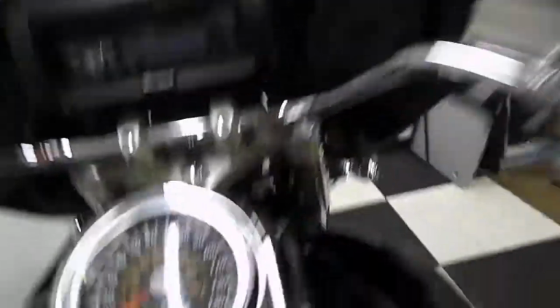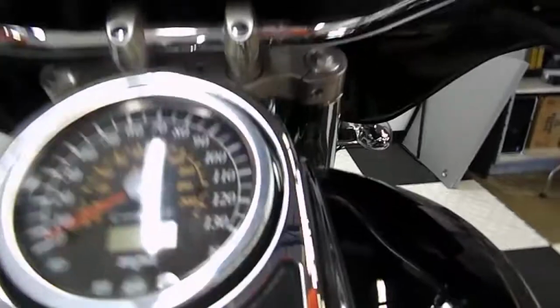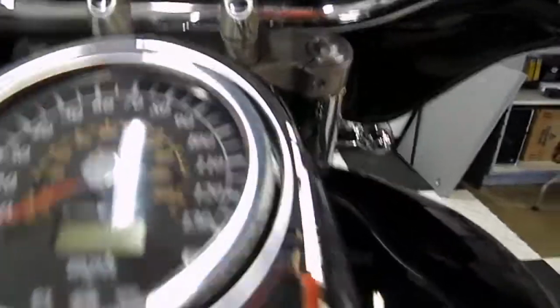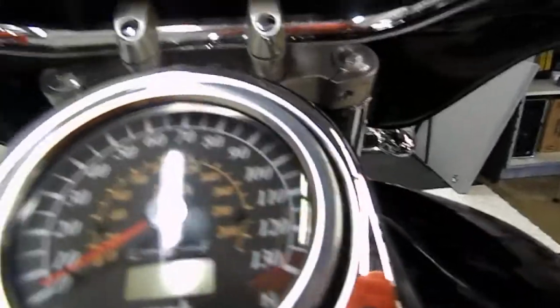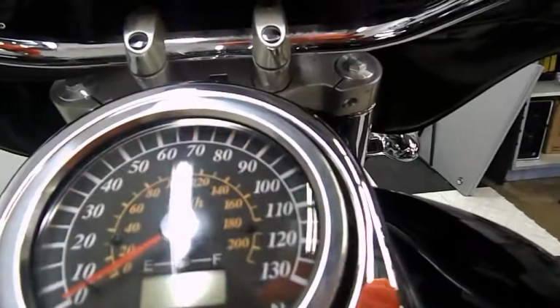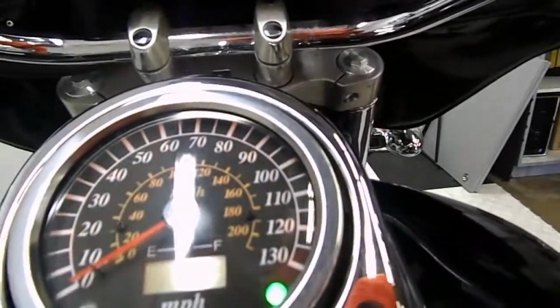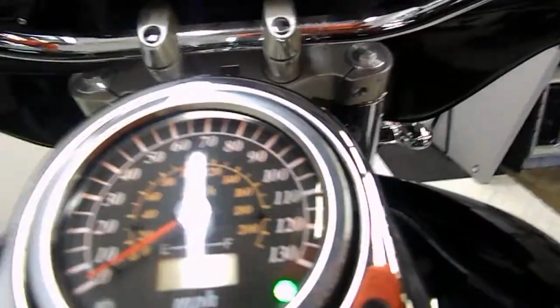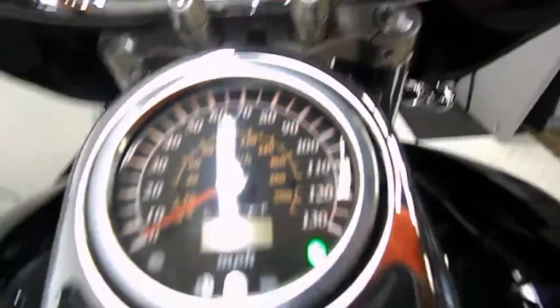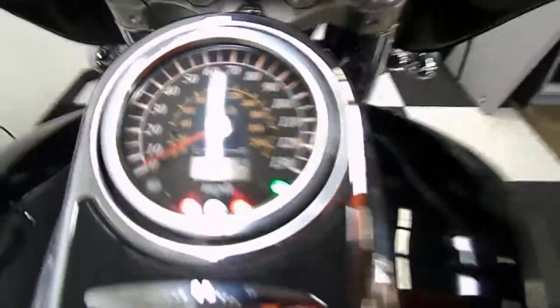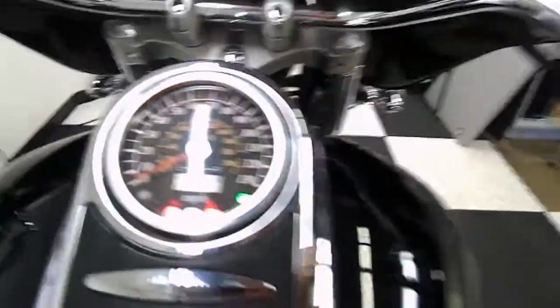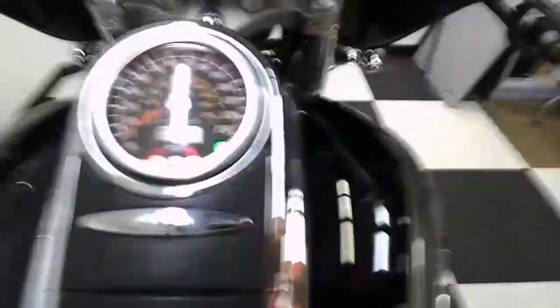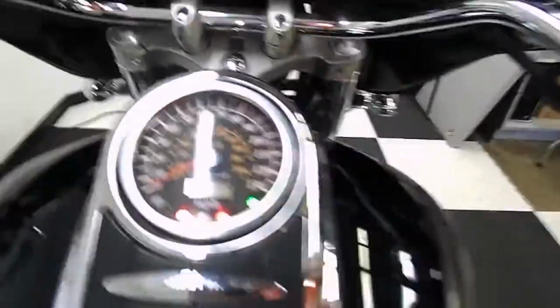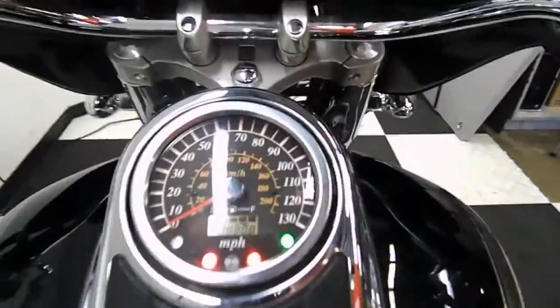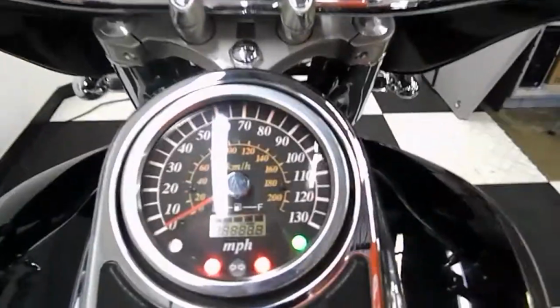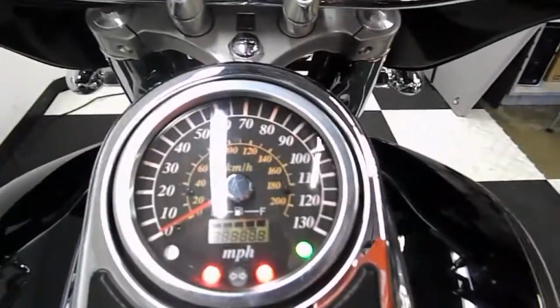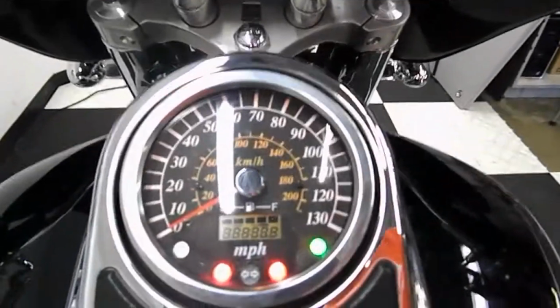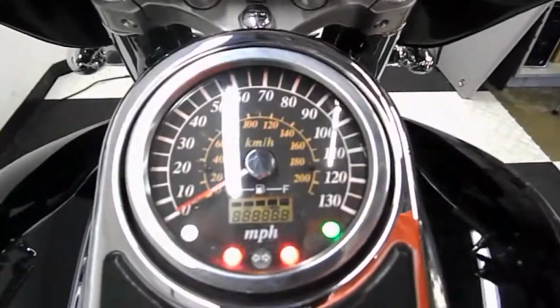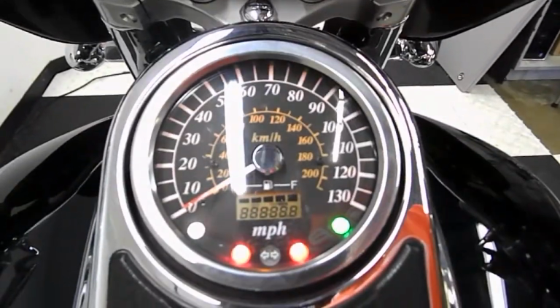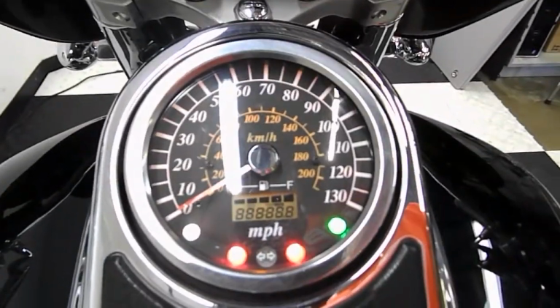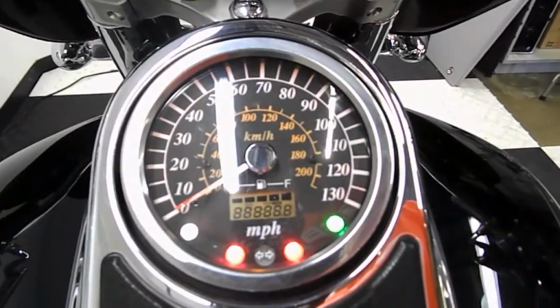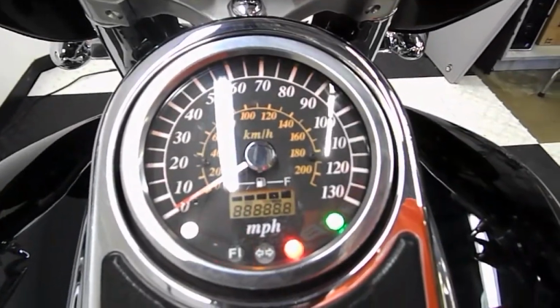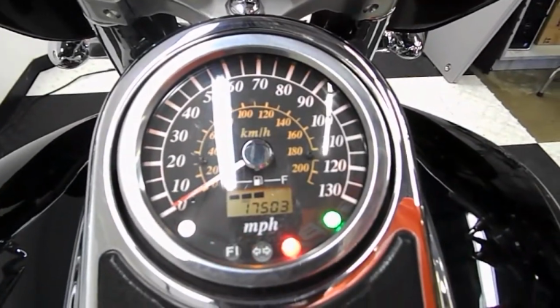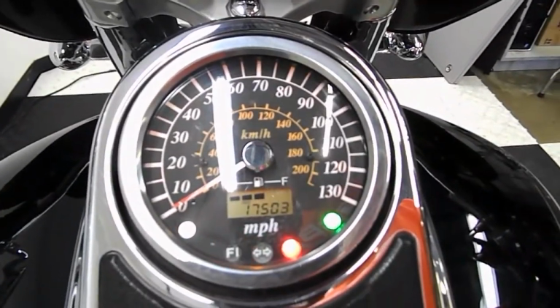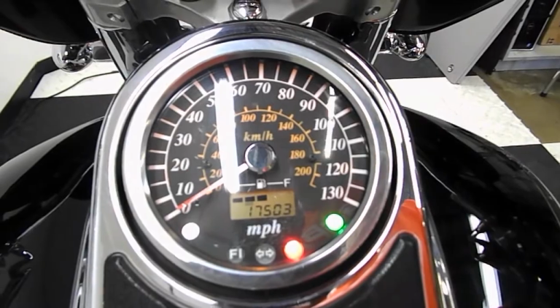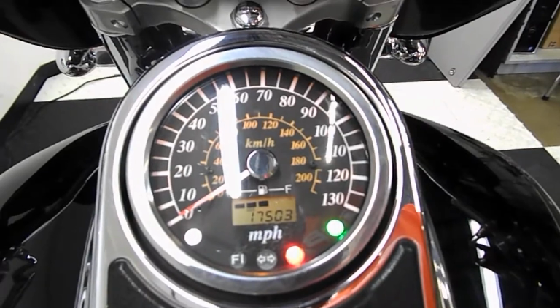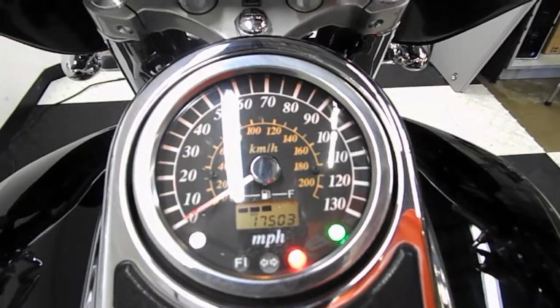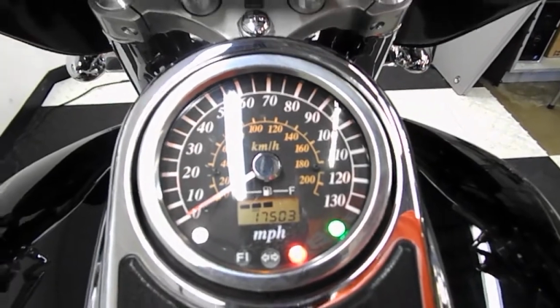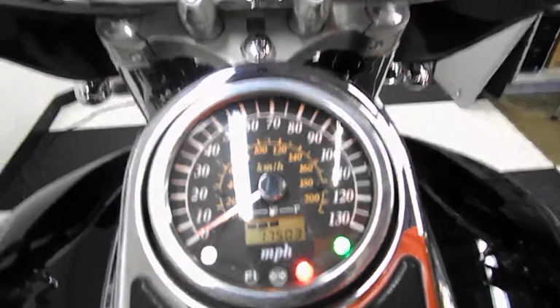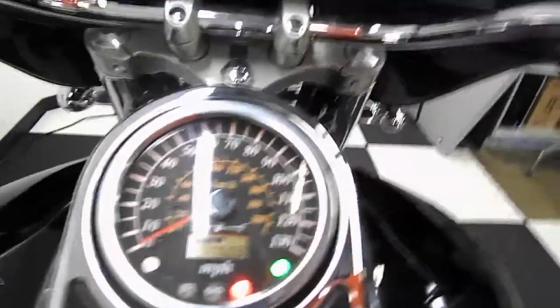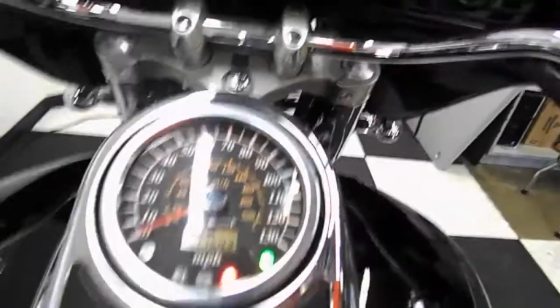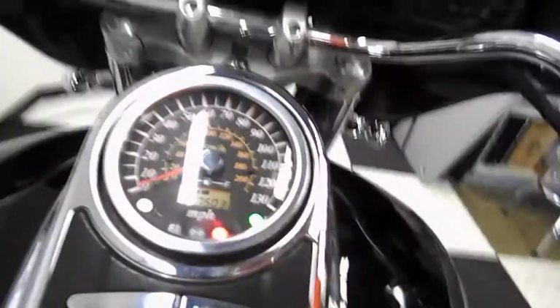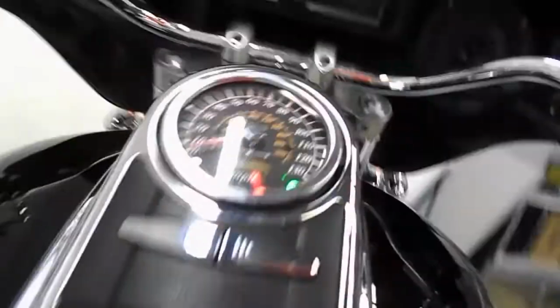I'll show you those miles now — 17,503 is what's on it.